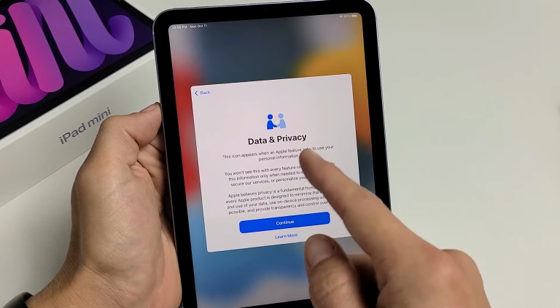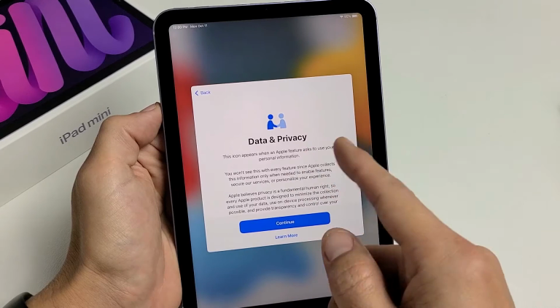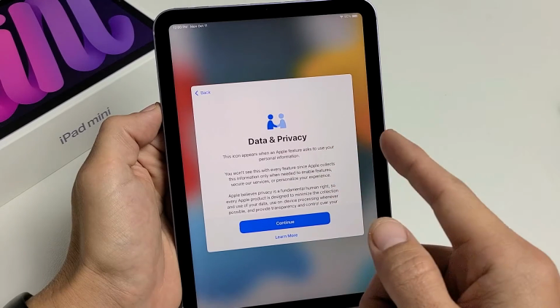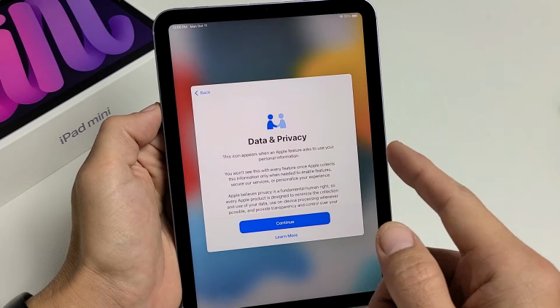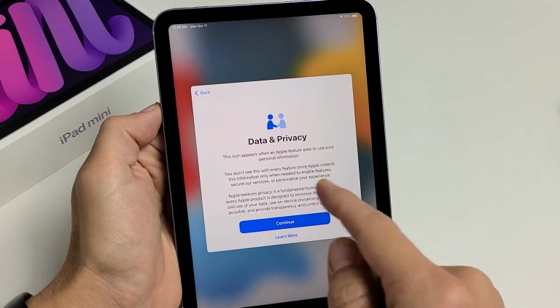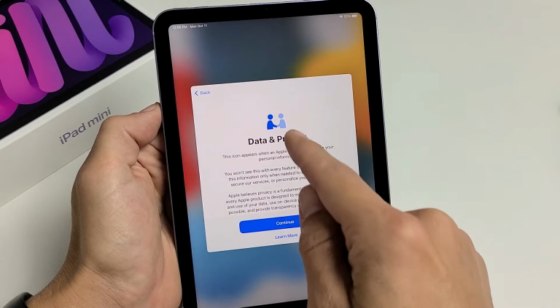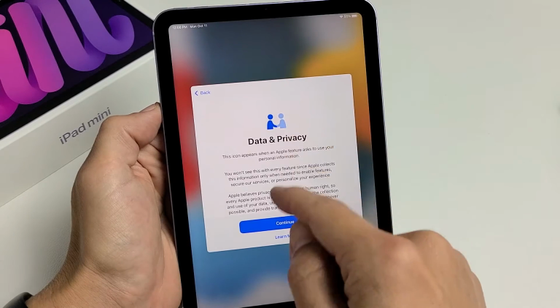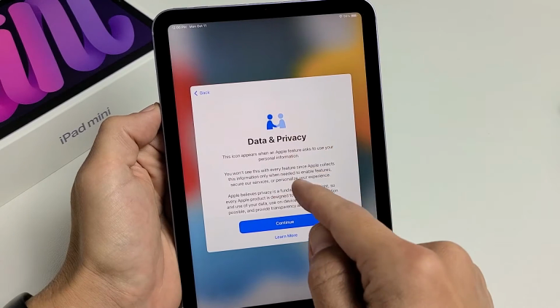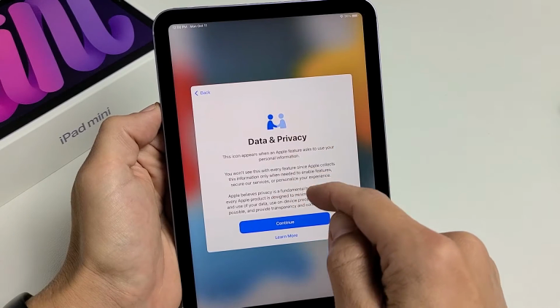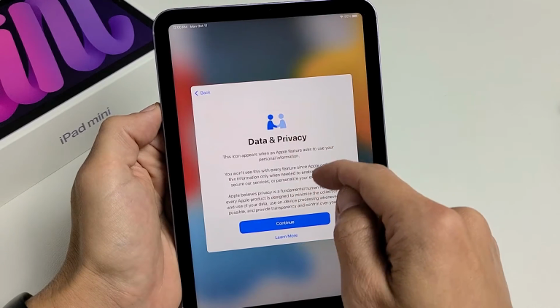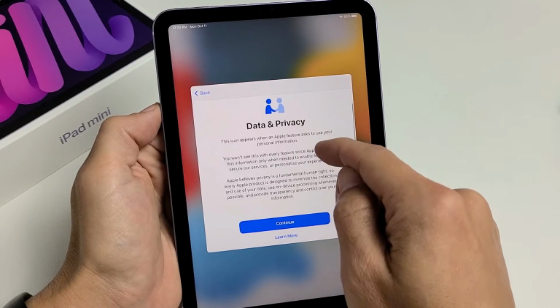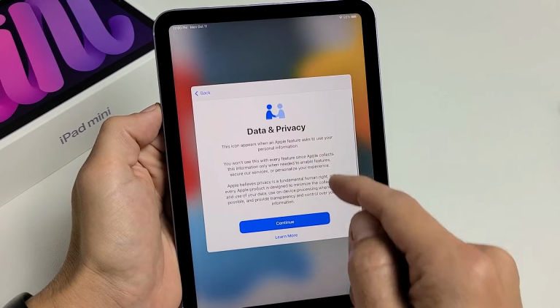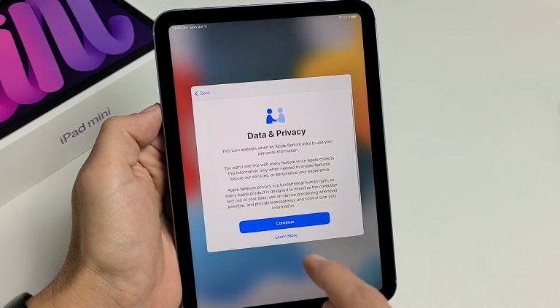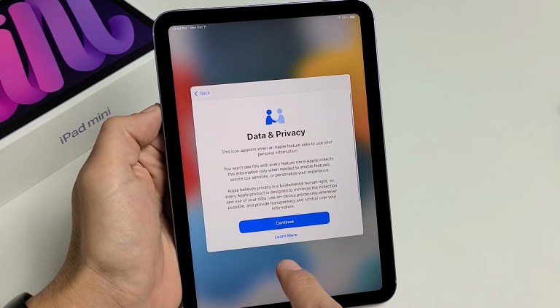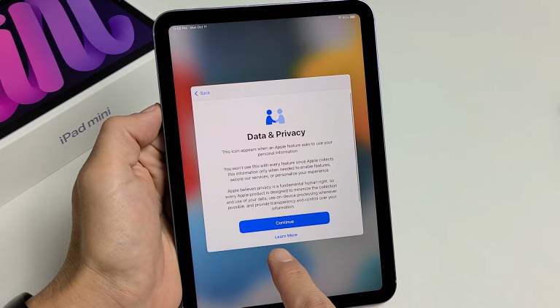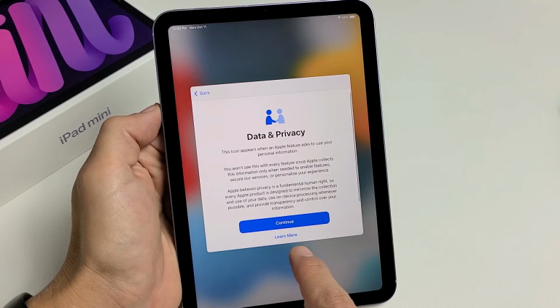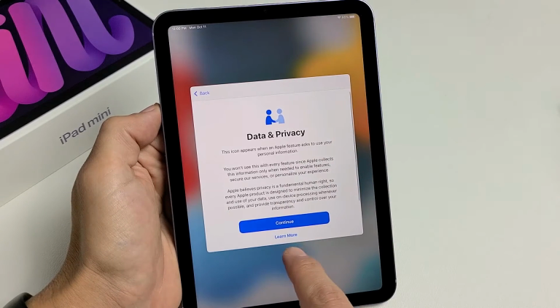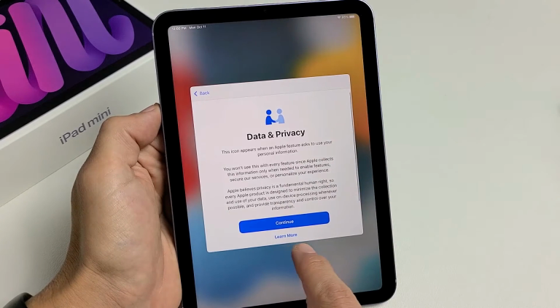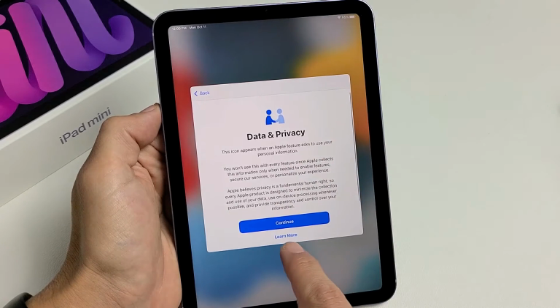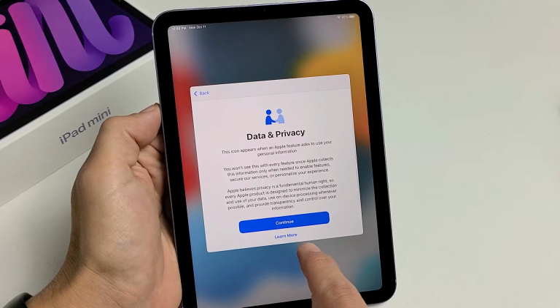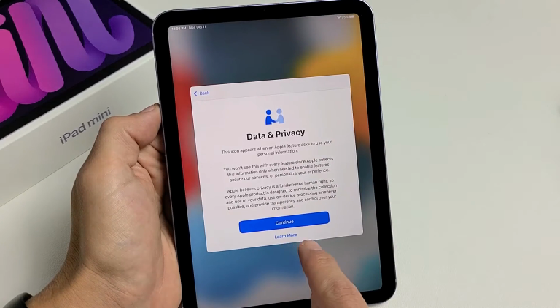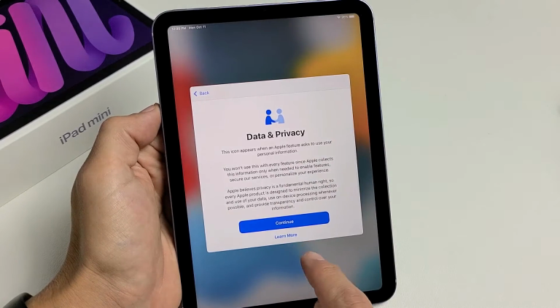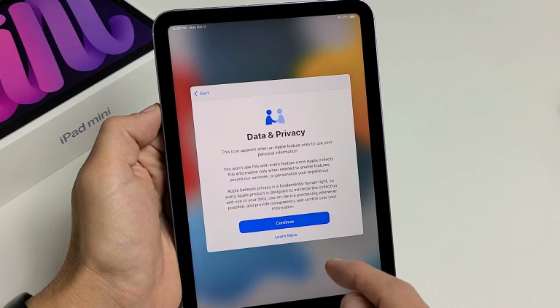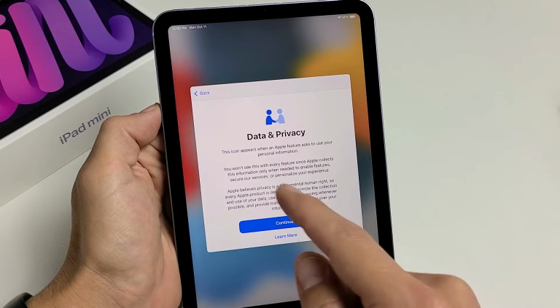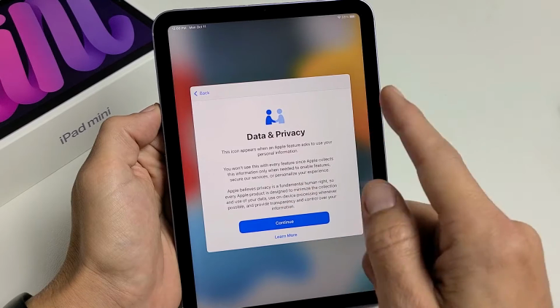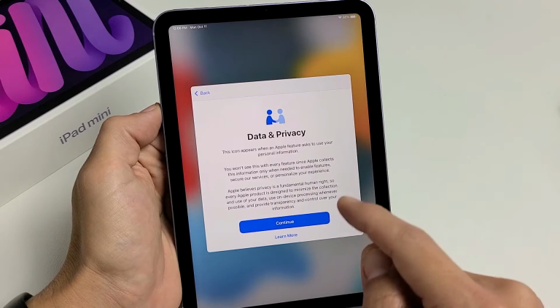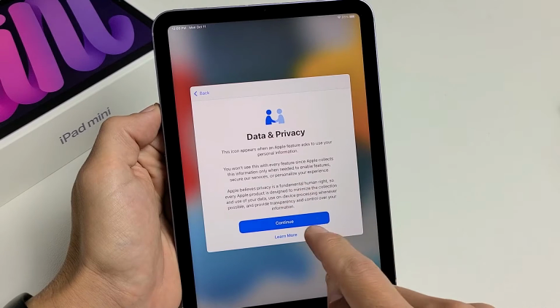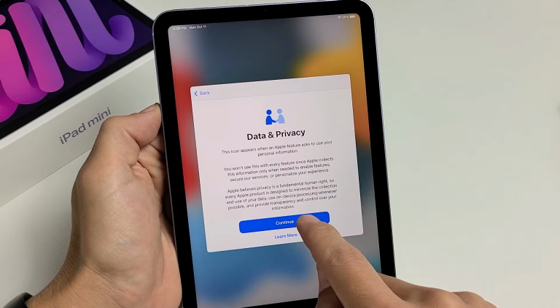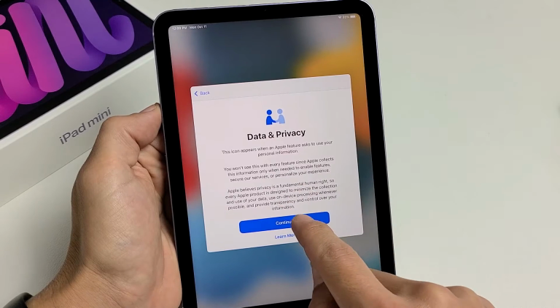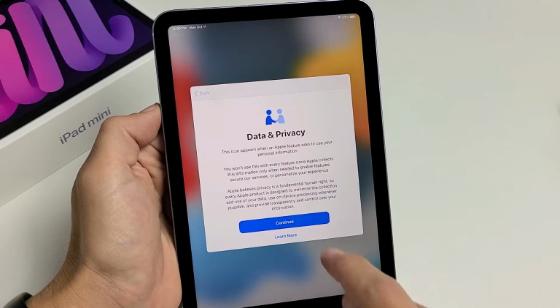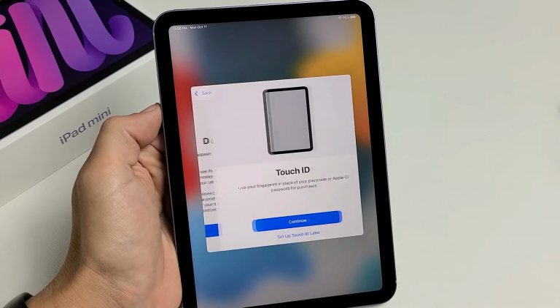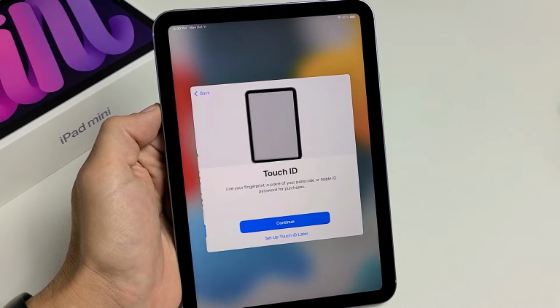Data and privacy — you can go ahead and read through this. If you want to read more, you can tap on learn more. After you read through it, go ahead and tap on continue.